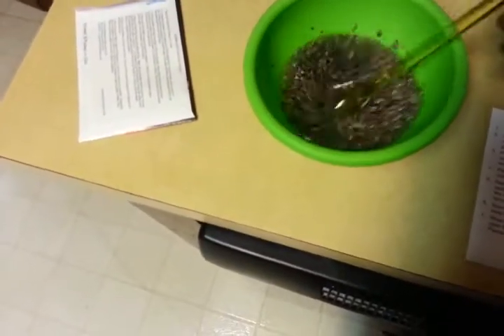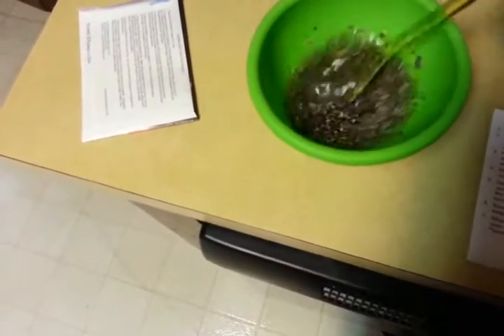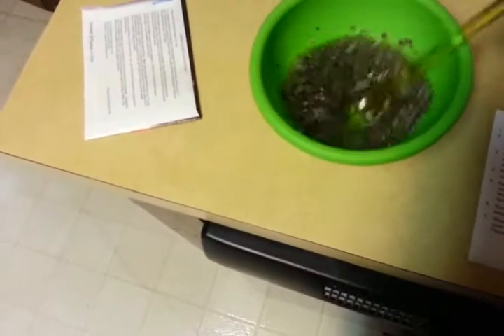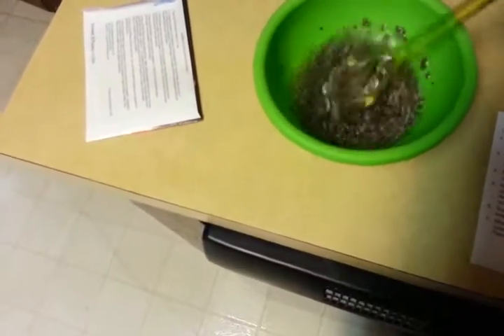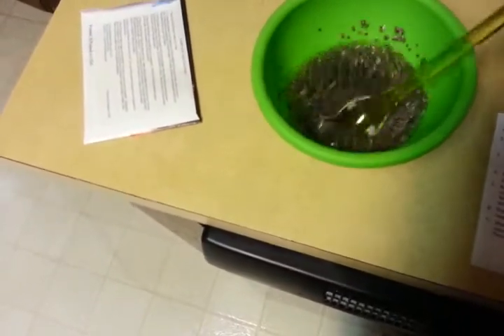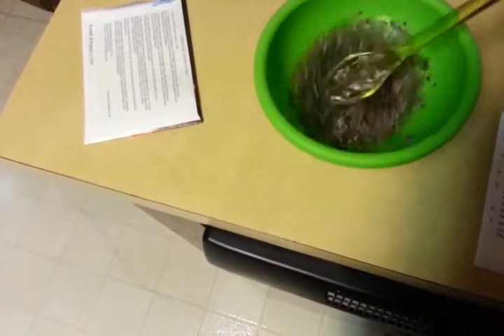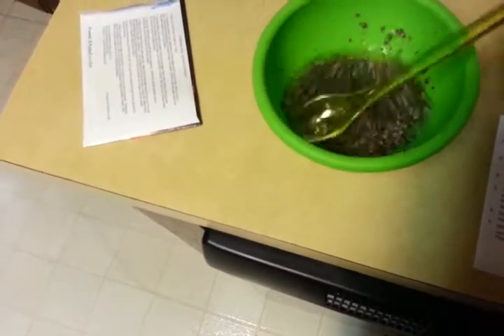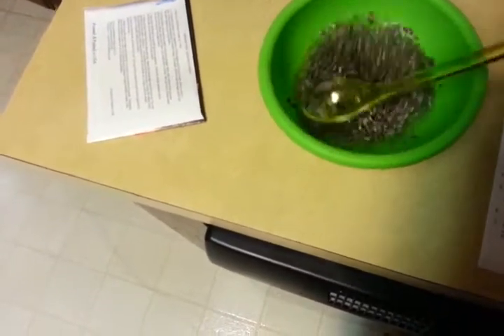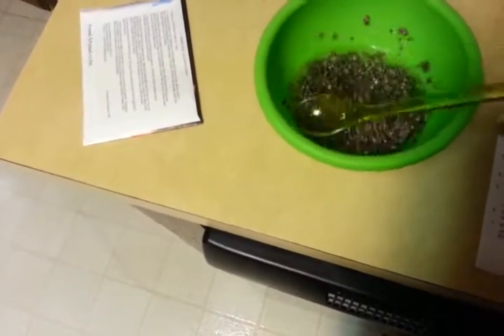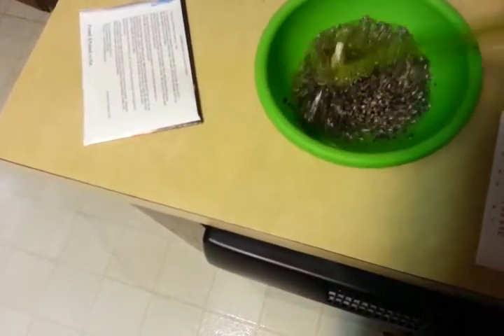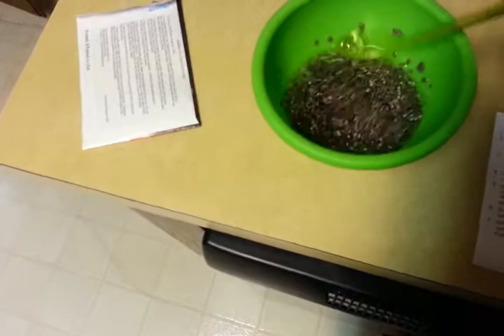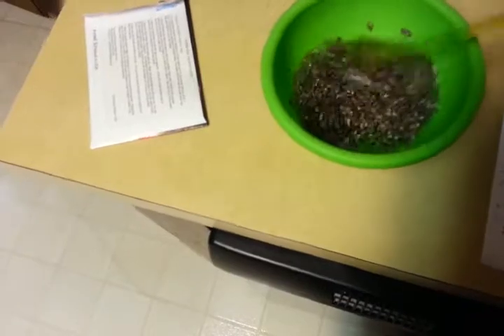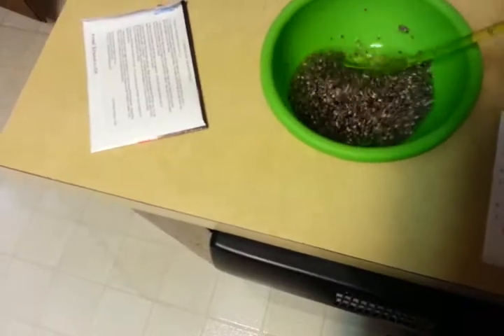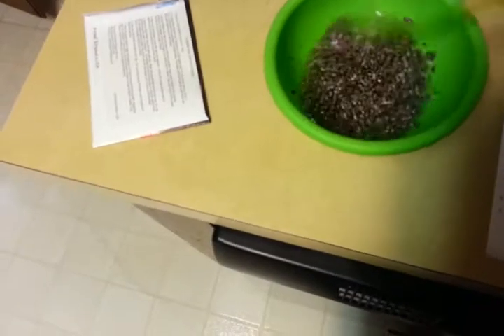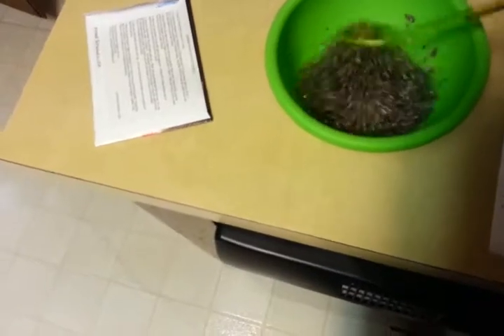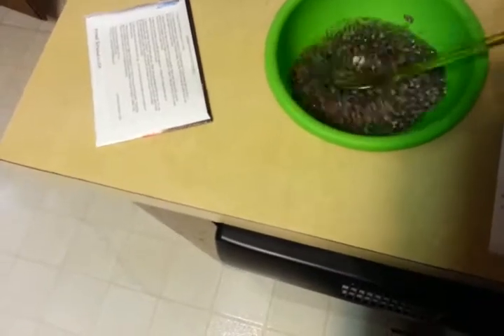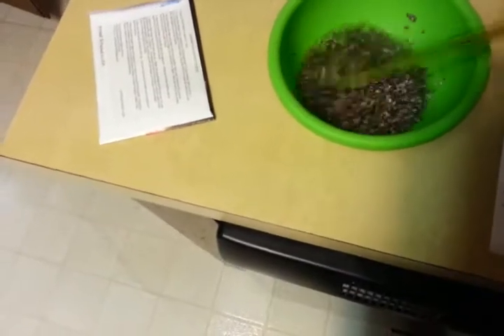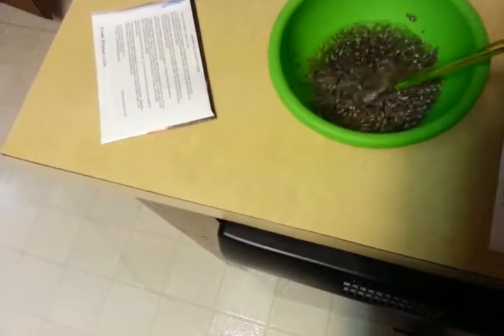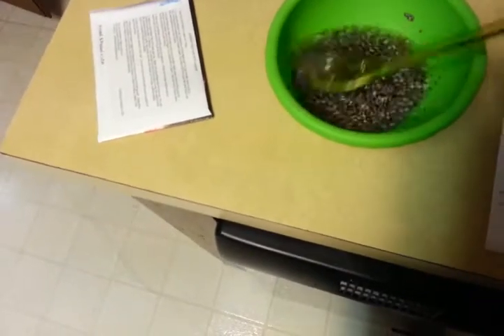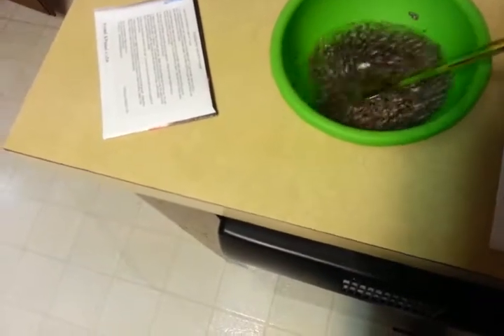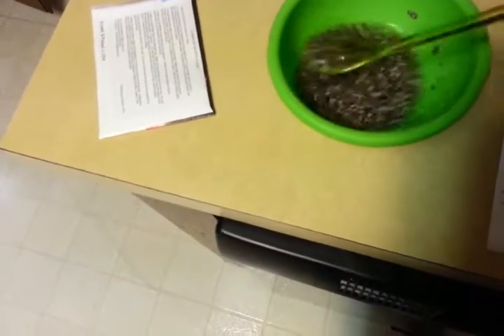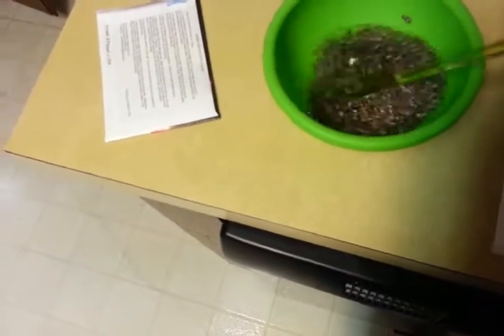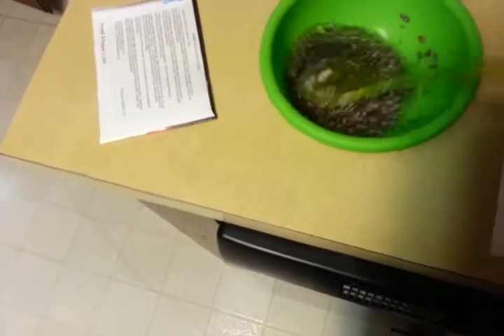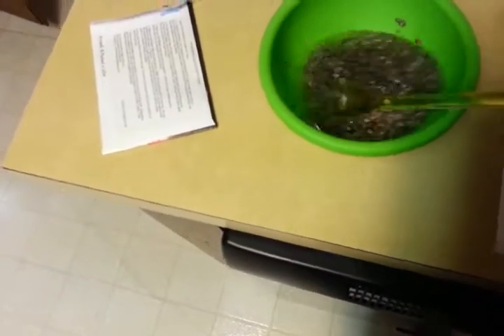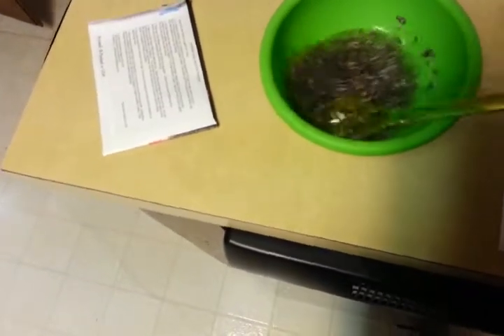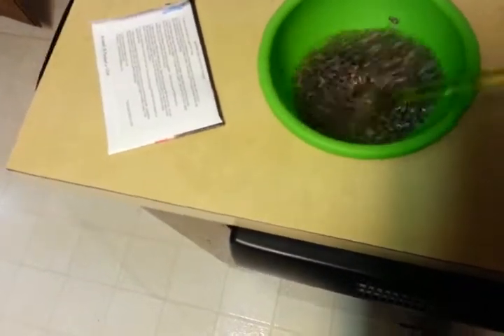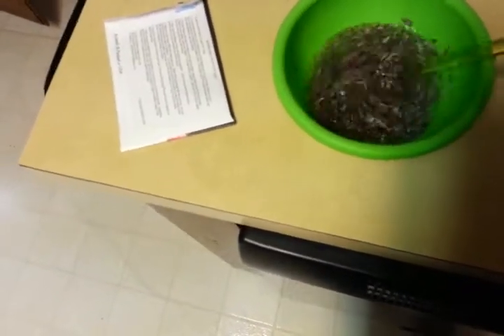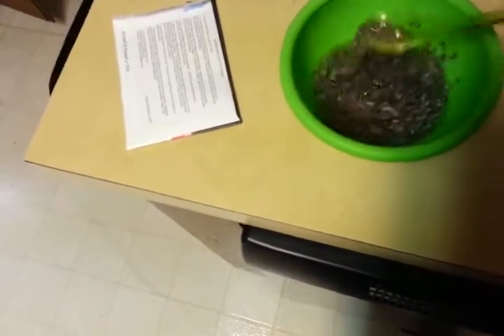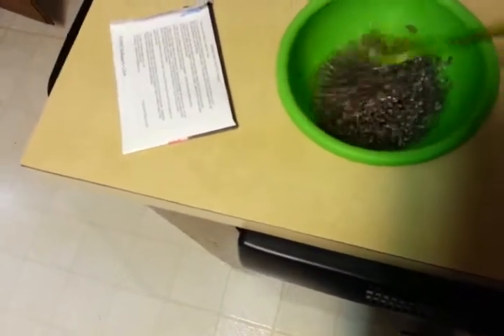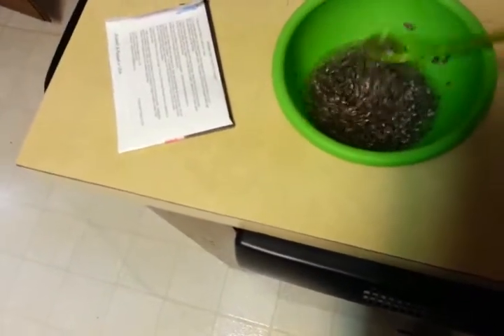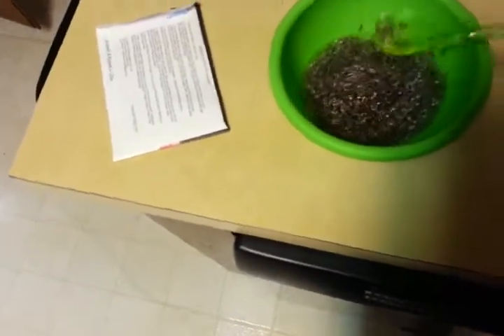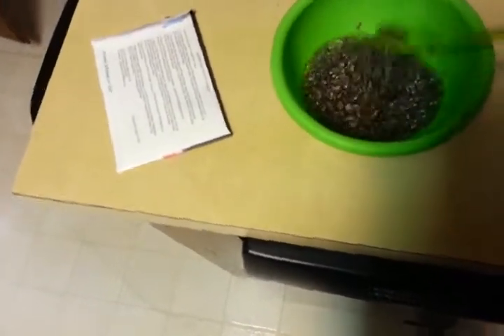They say you have to mix it around occasionally to keep the little seeds wet, because I guess they're going to float to the top.